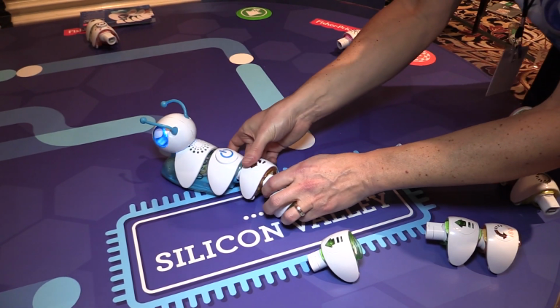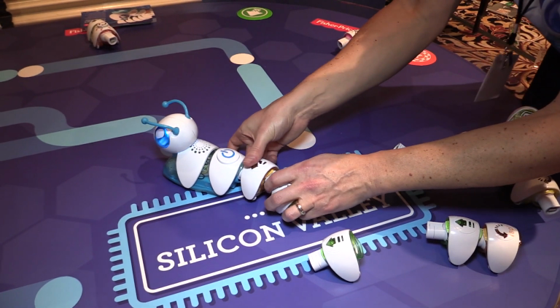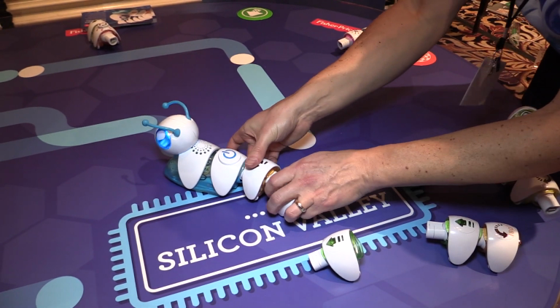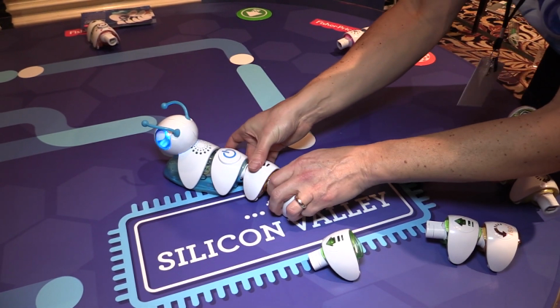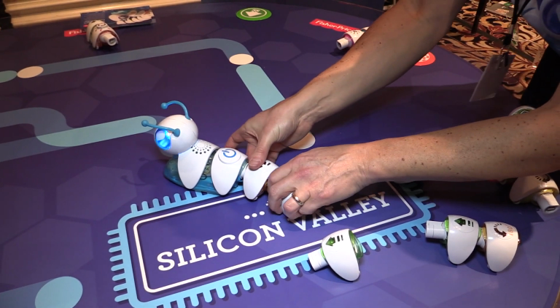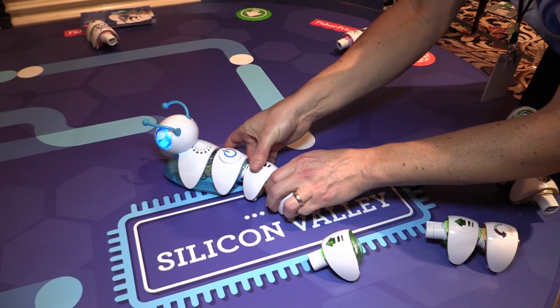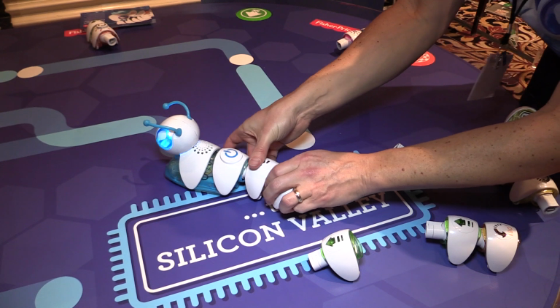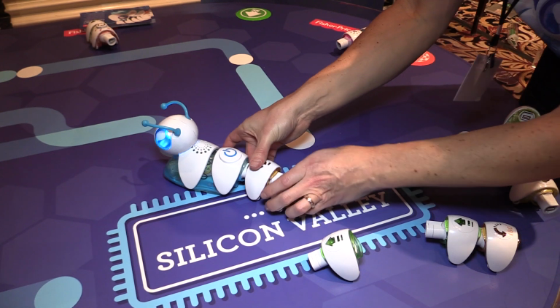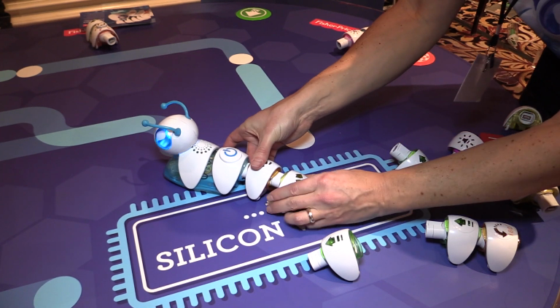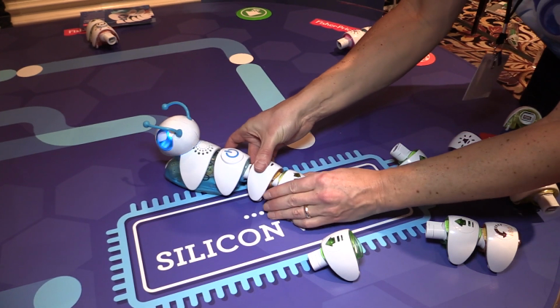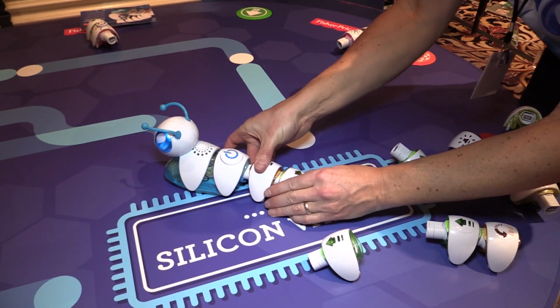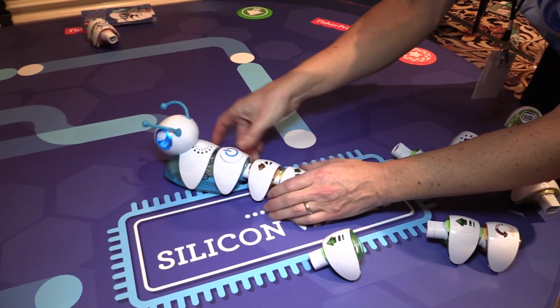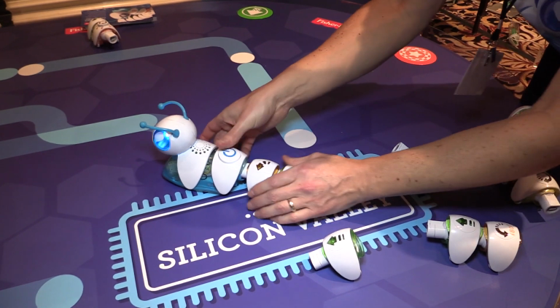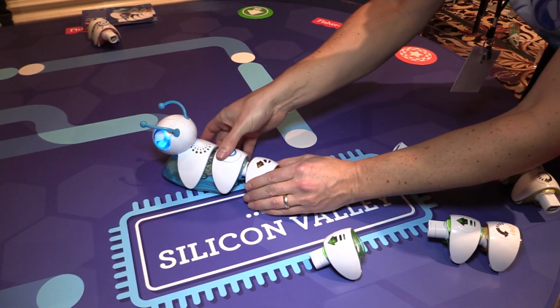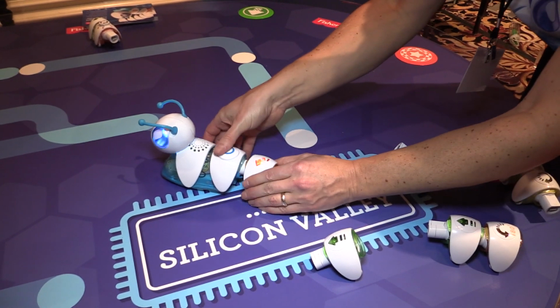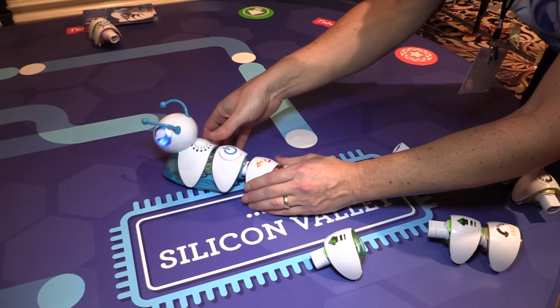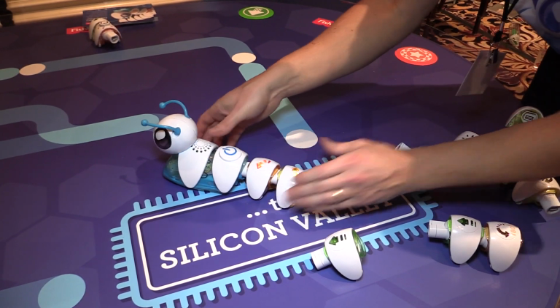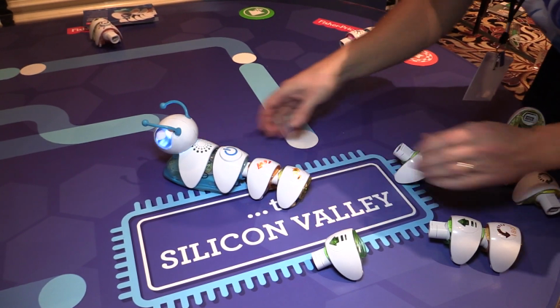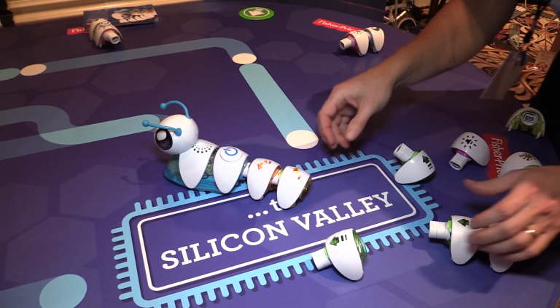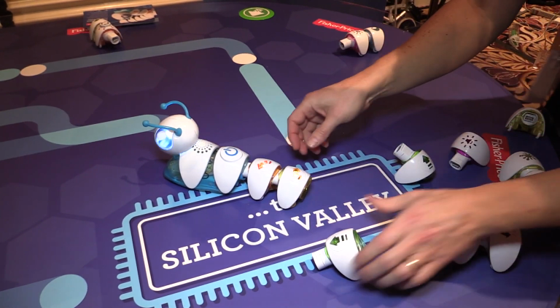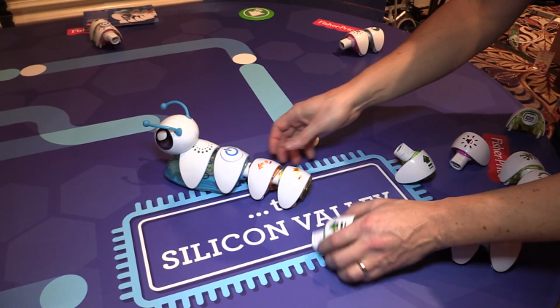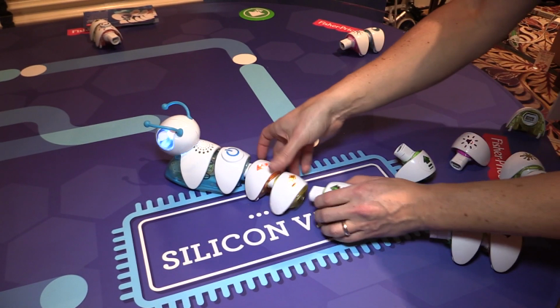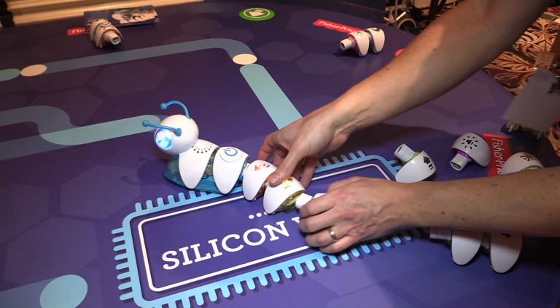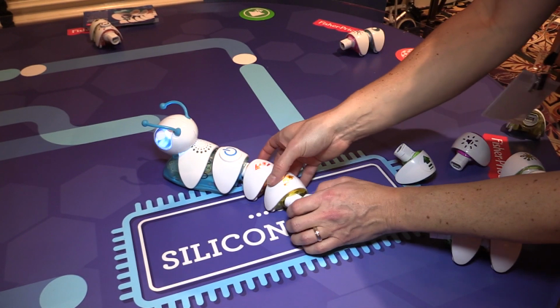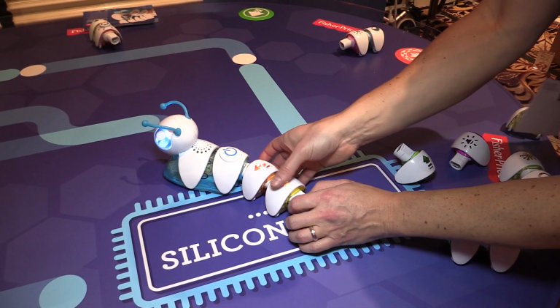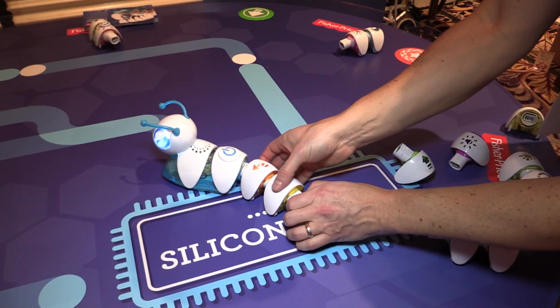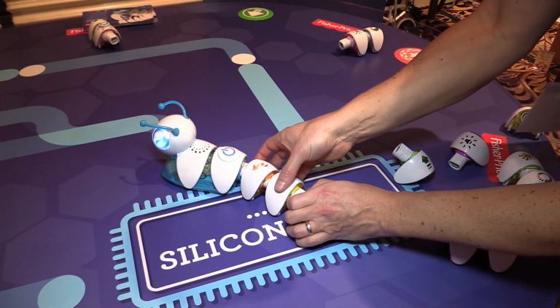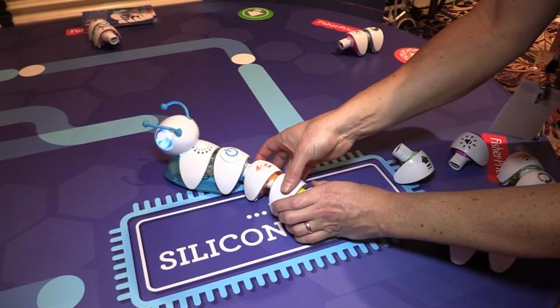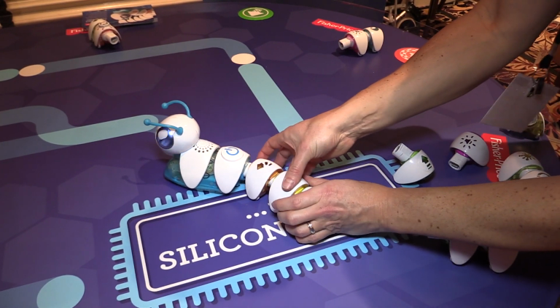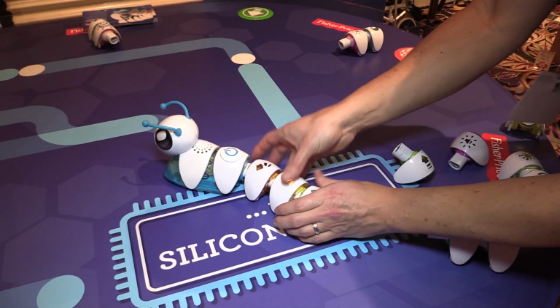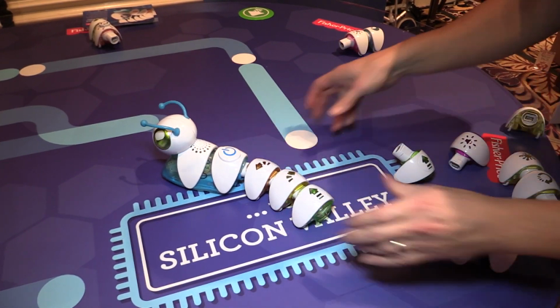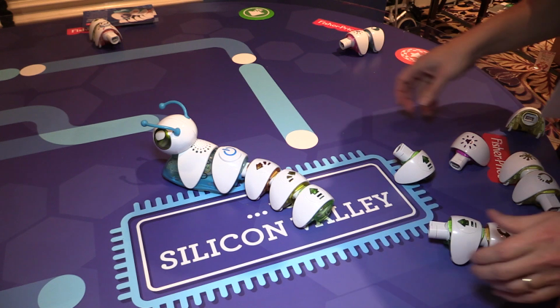As they put the segments together and turn the program on, Codepillar will scan the code they created and then go forward.